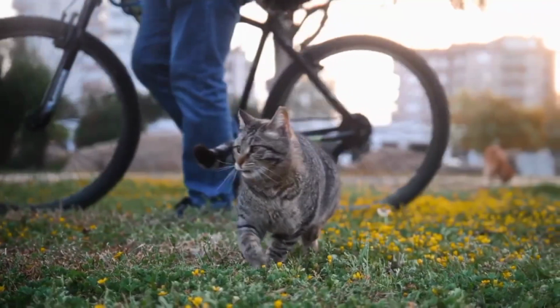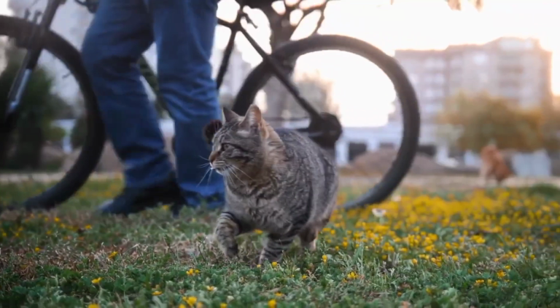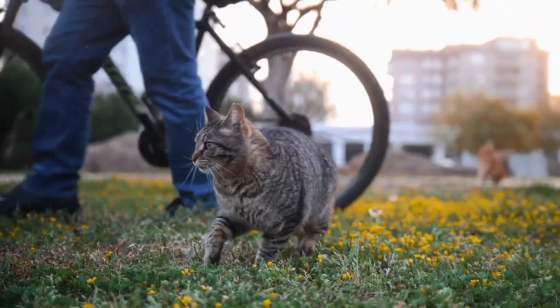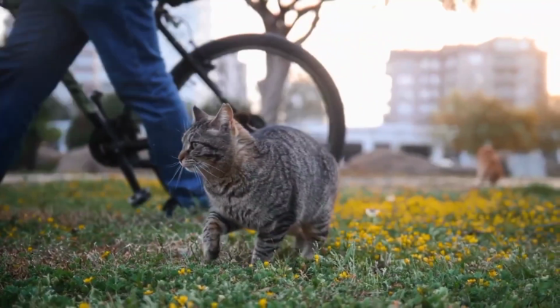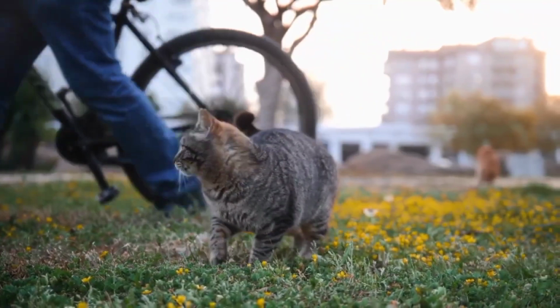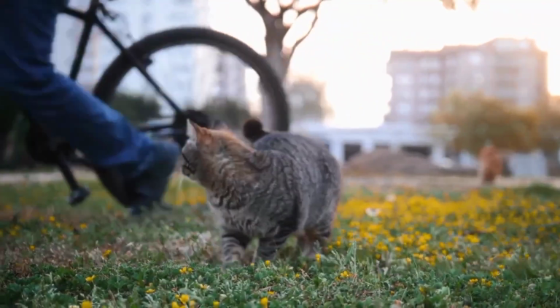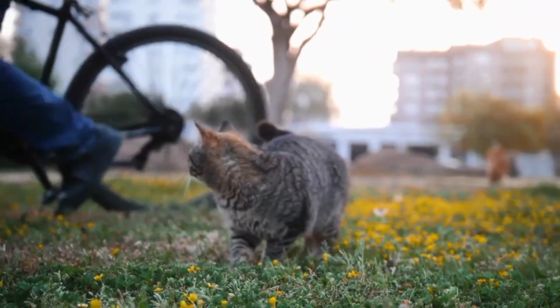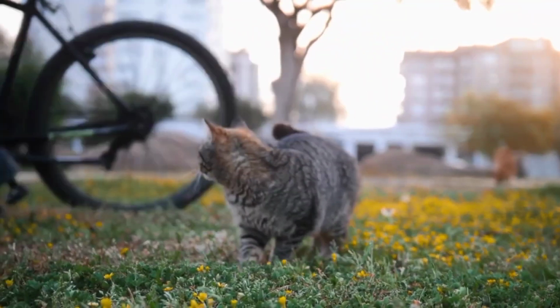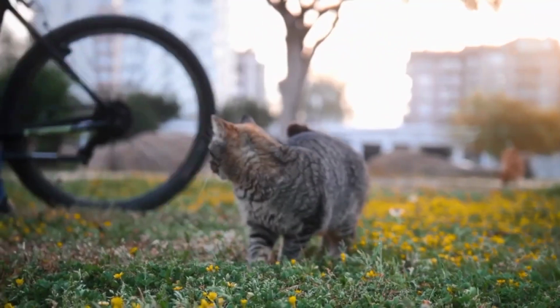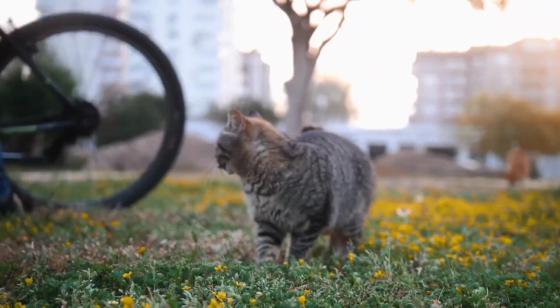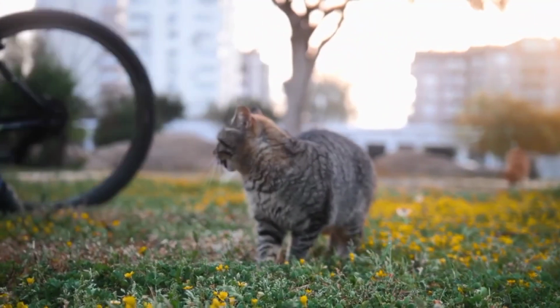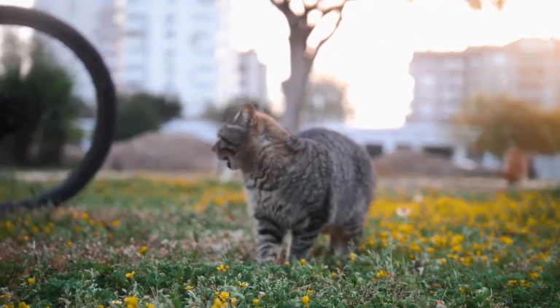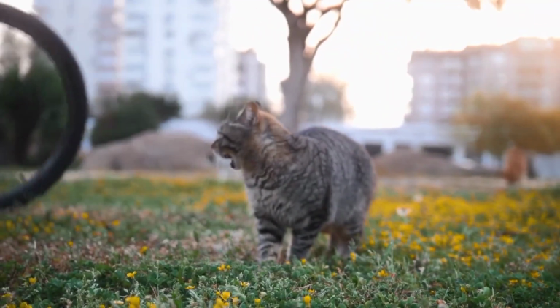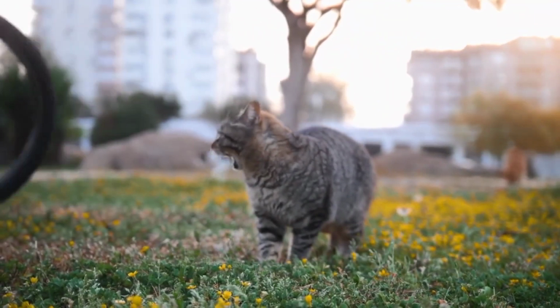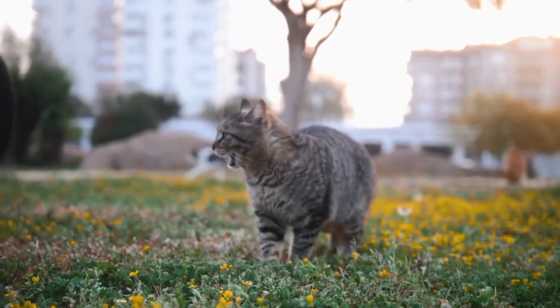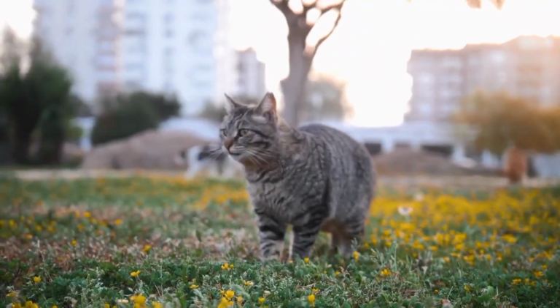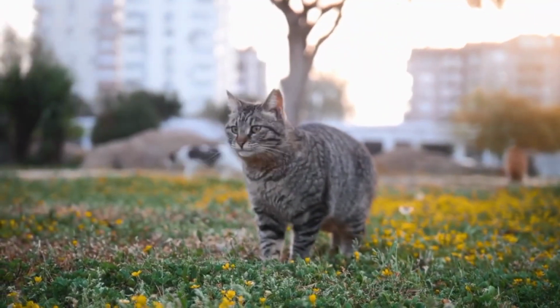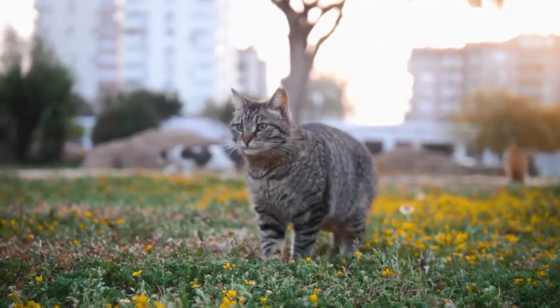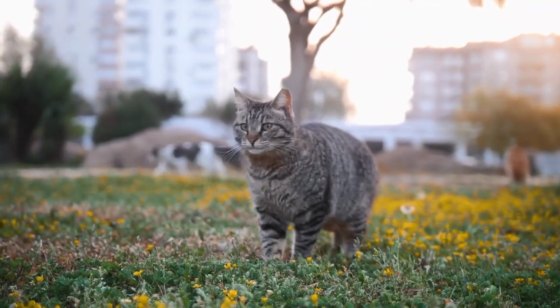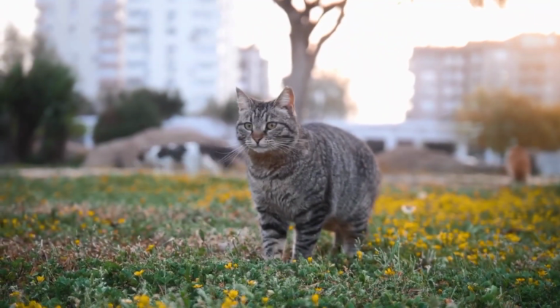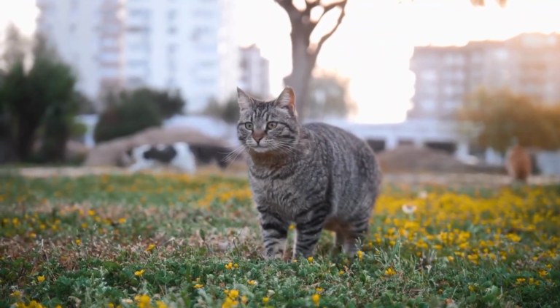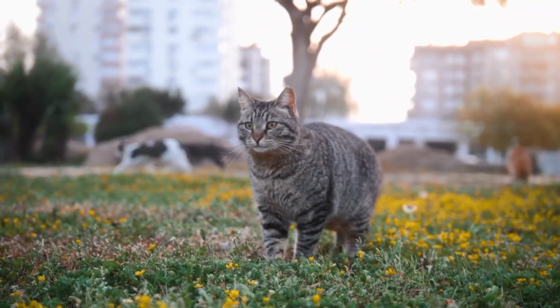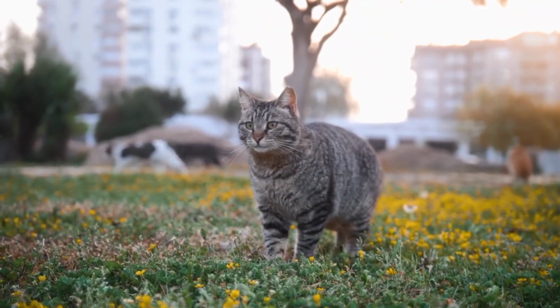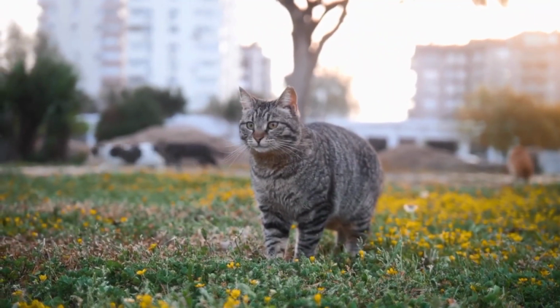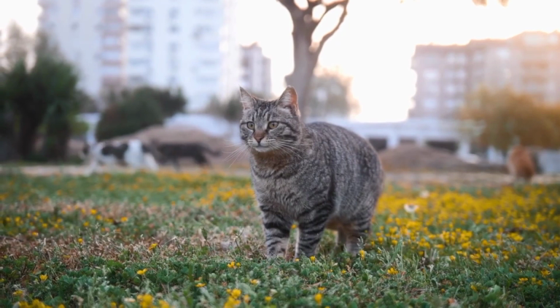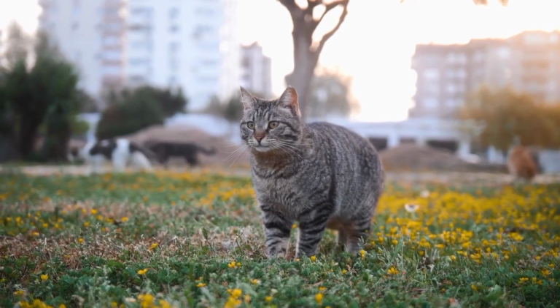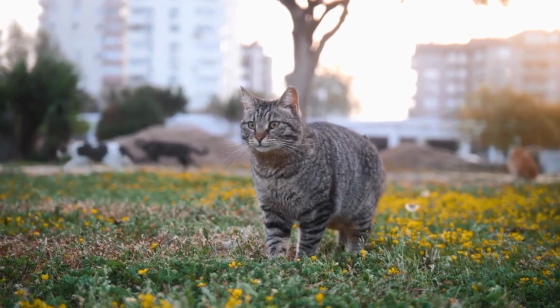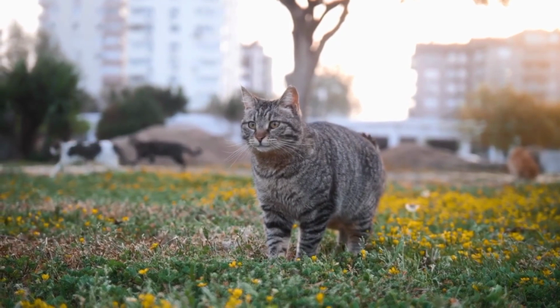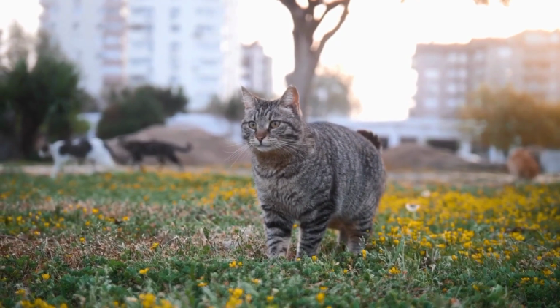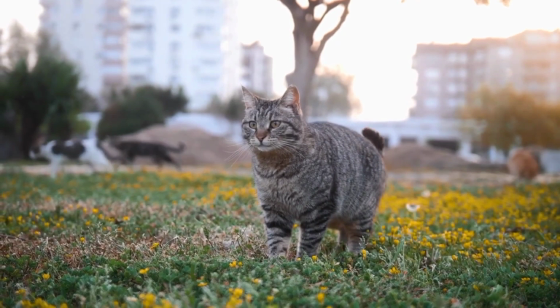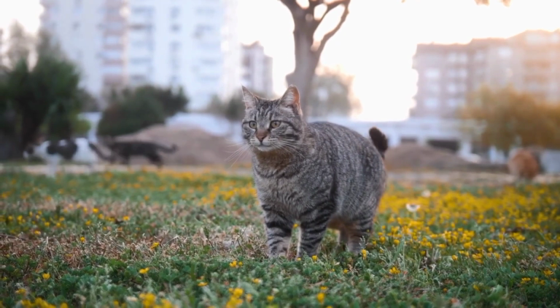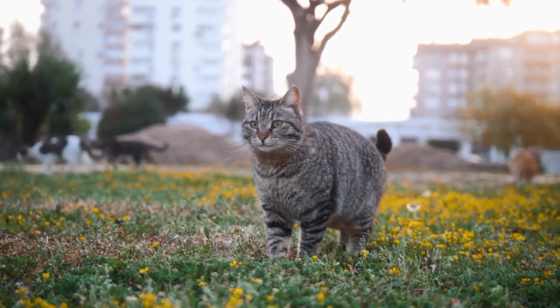Thankfully, we don't count as their prey, so we can cuddle up with them and watch them as they walk gracefully in our homes.